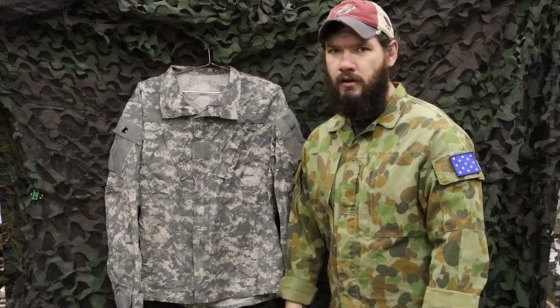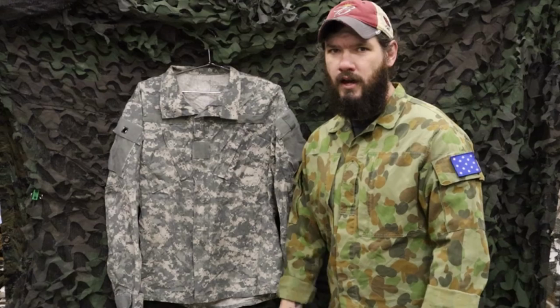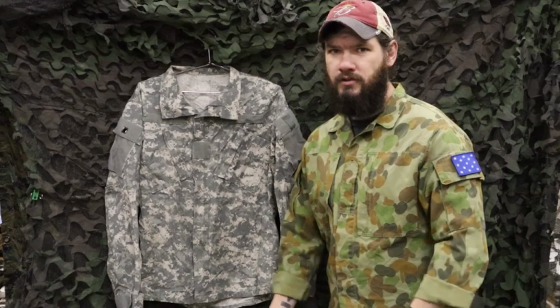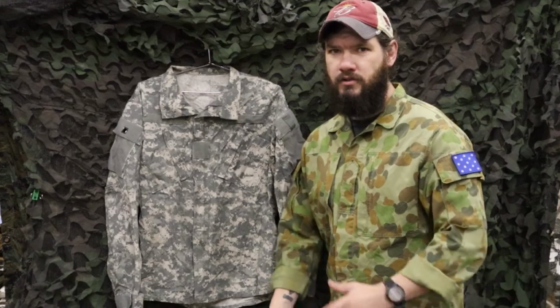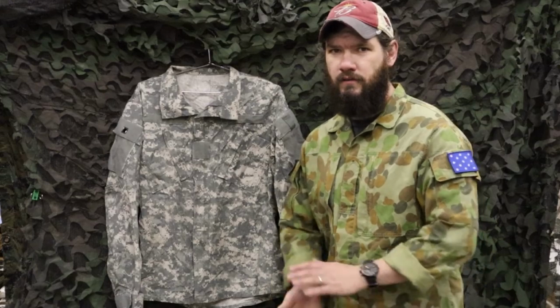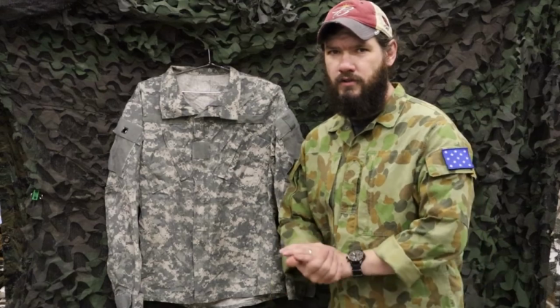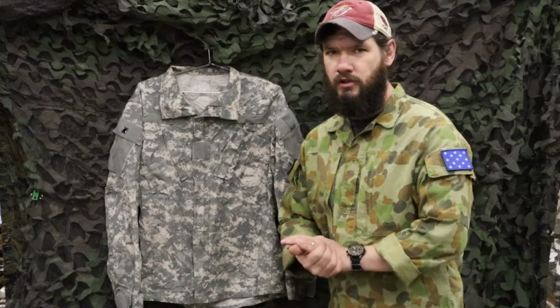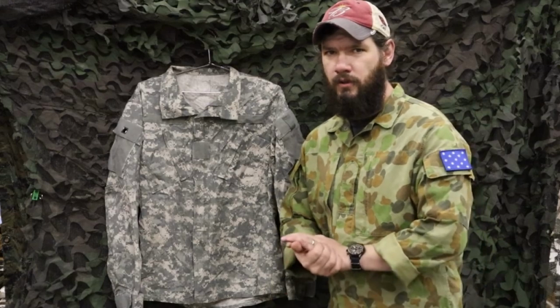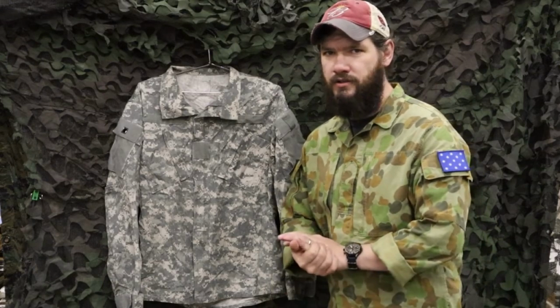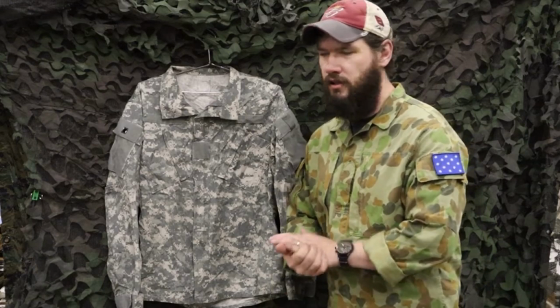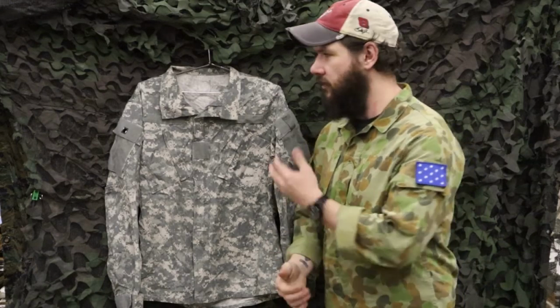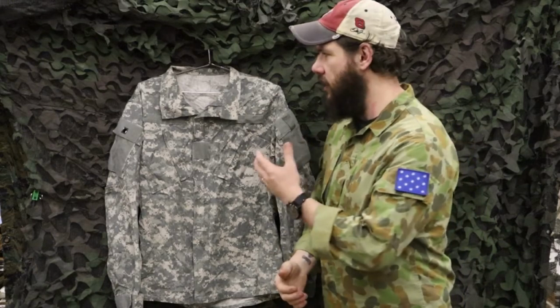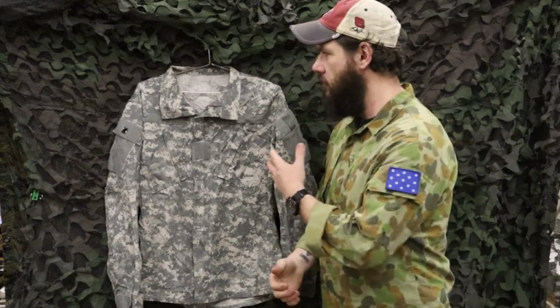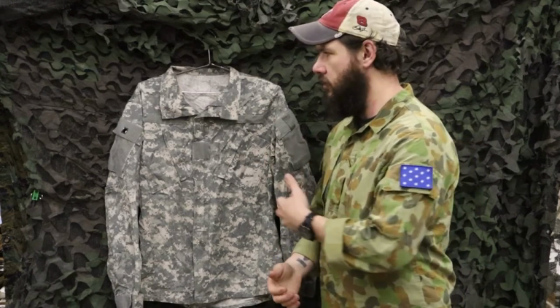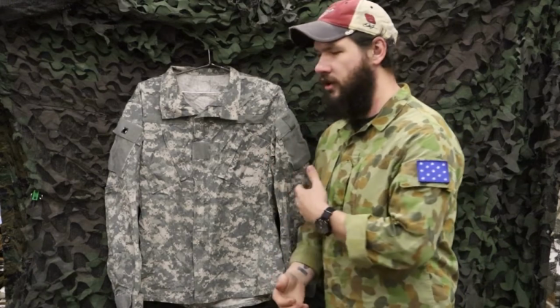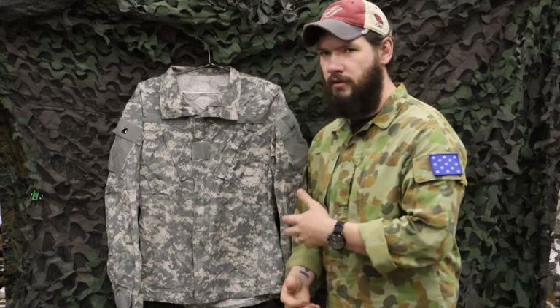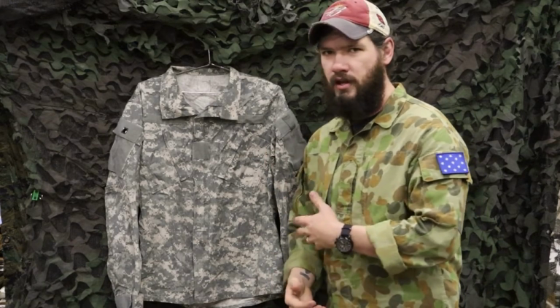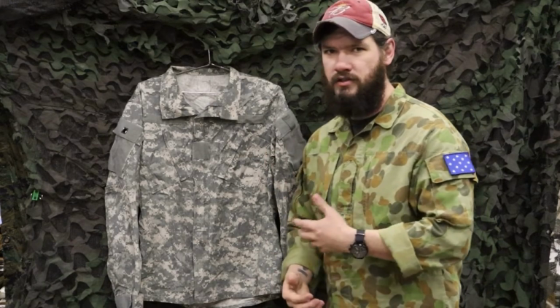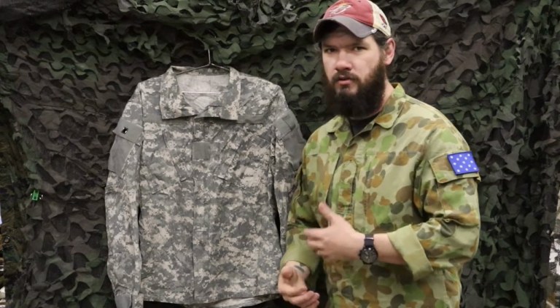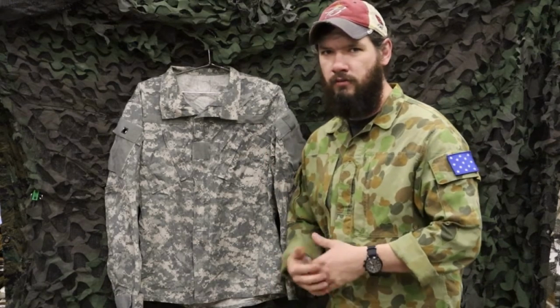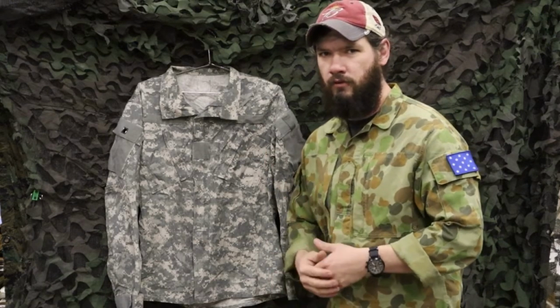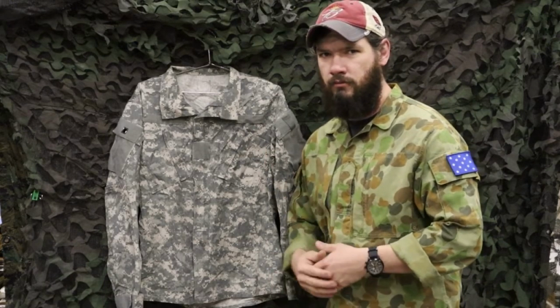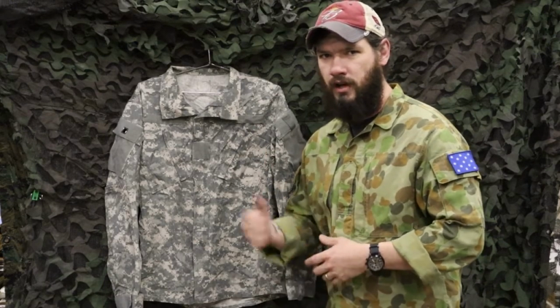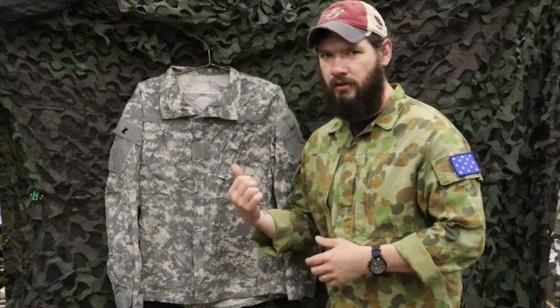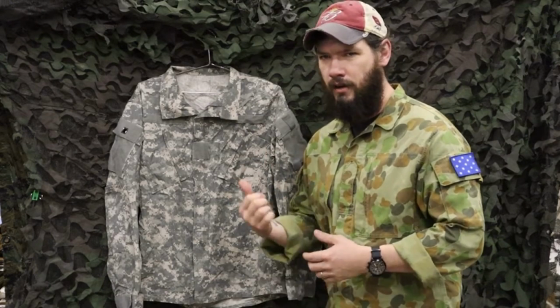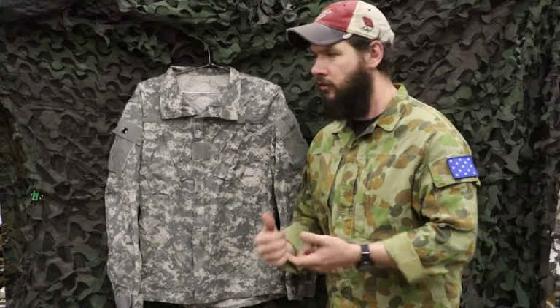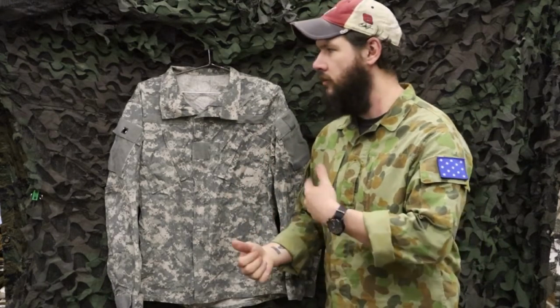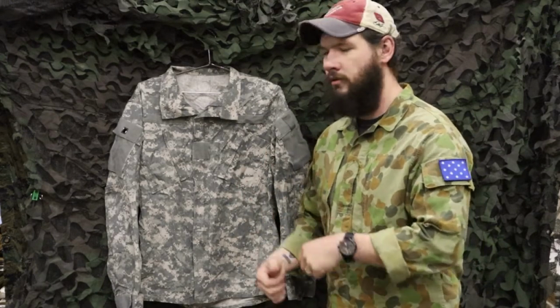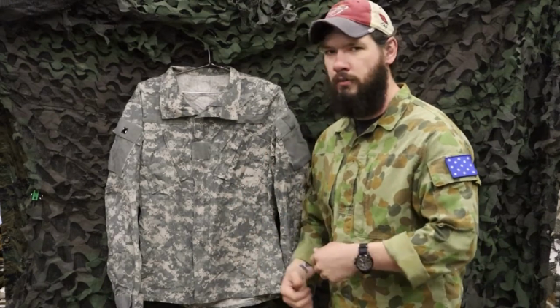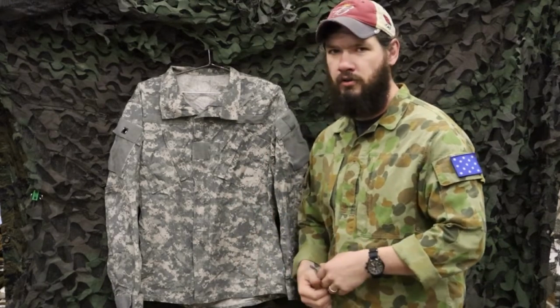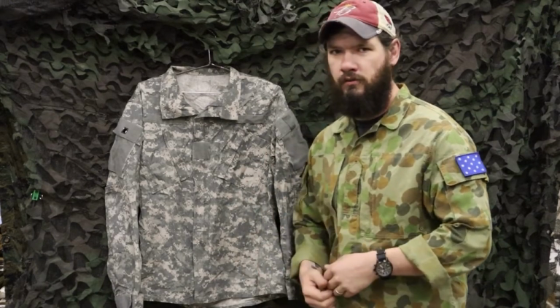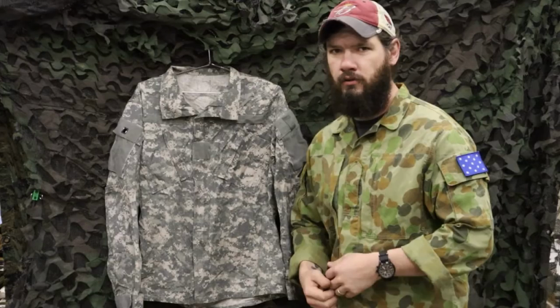Hey guys, Lucas here from Victor Surplus, and today we're going to talk about the ACU uniform. Not the camo, but the uniform.